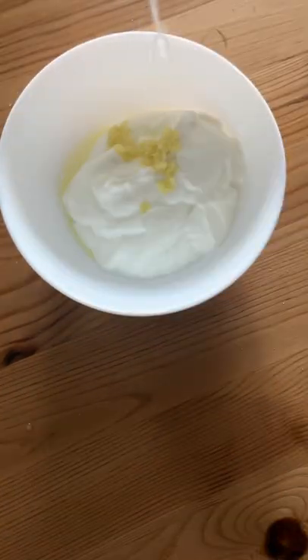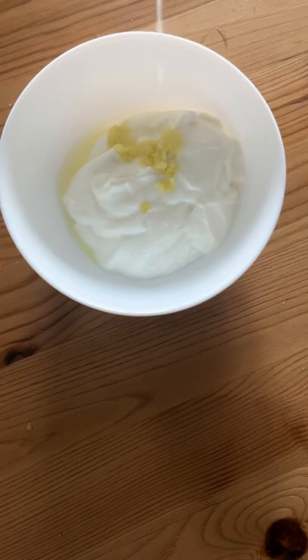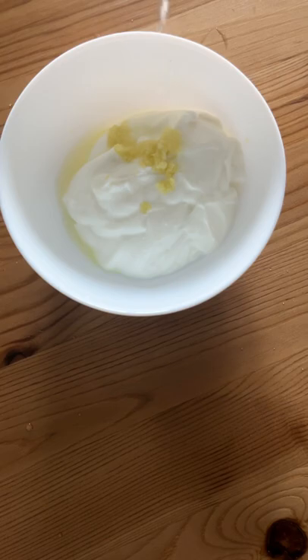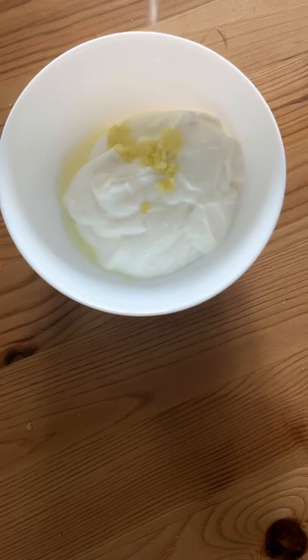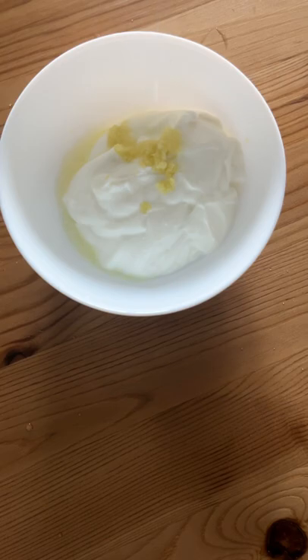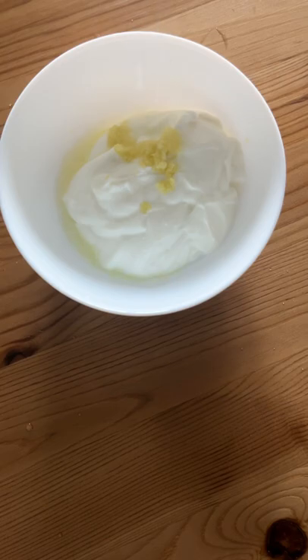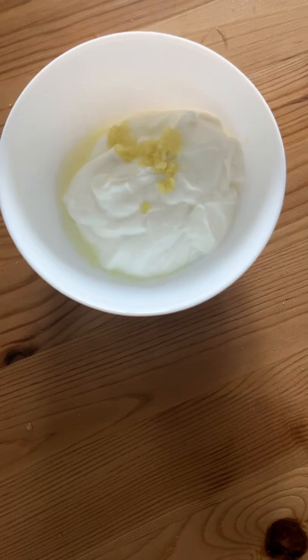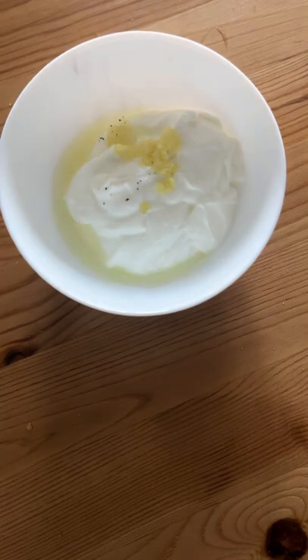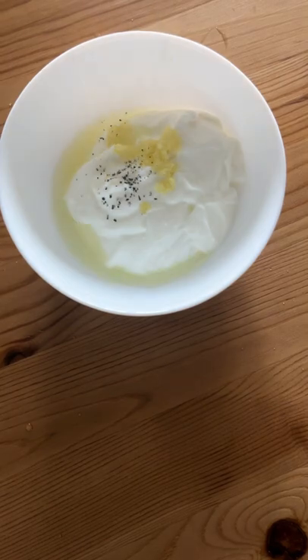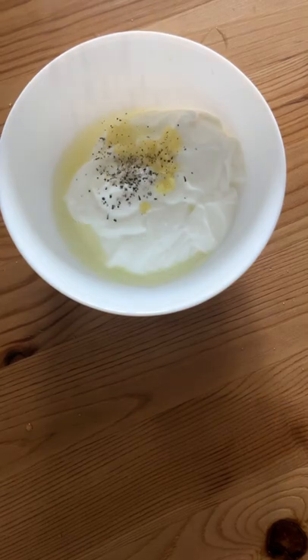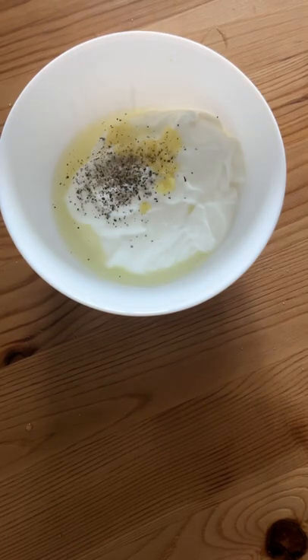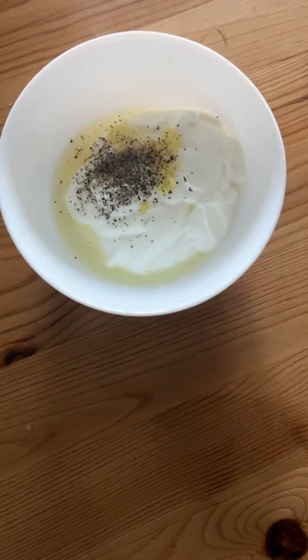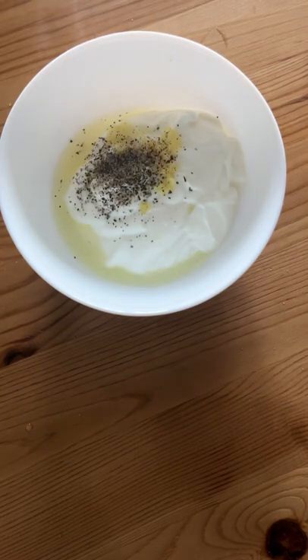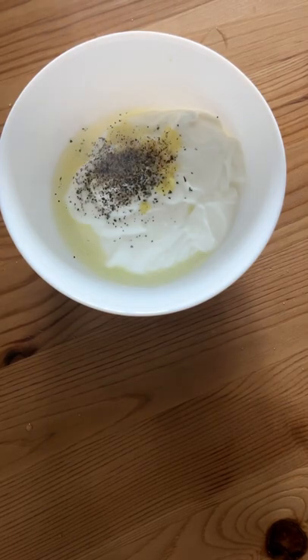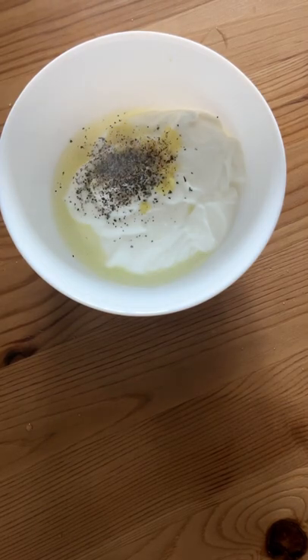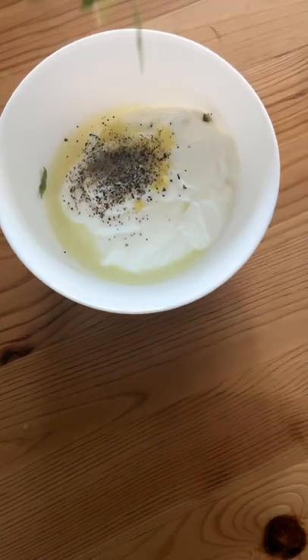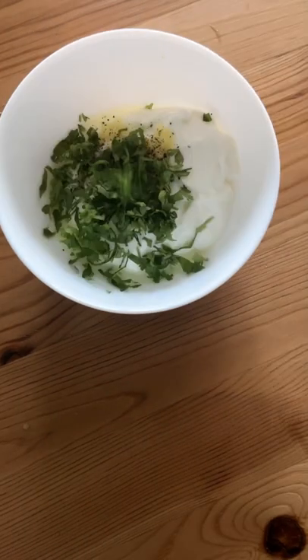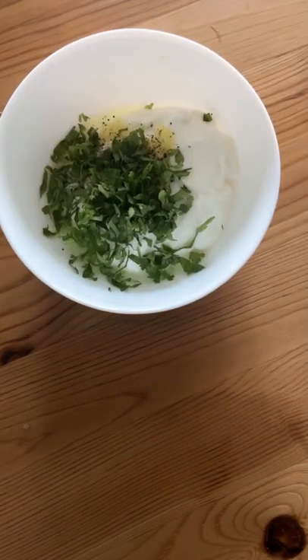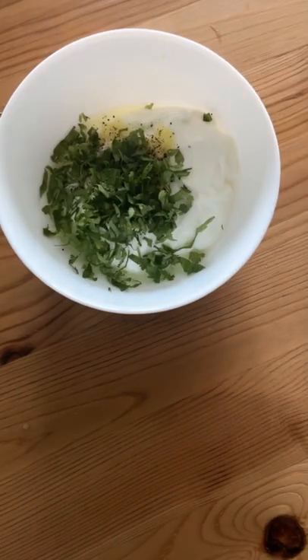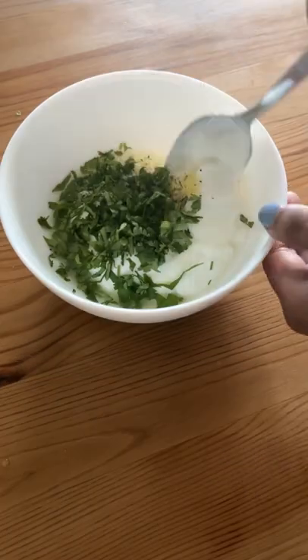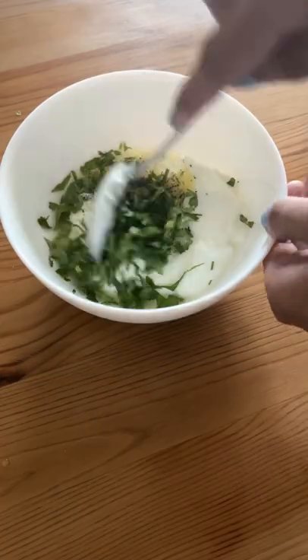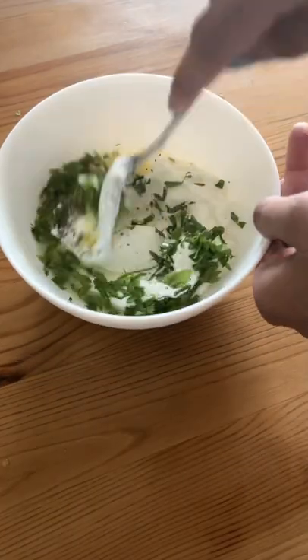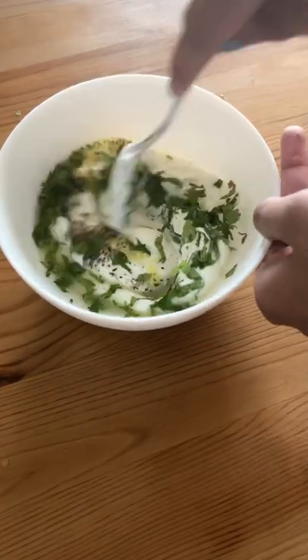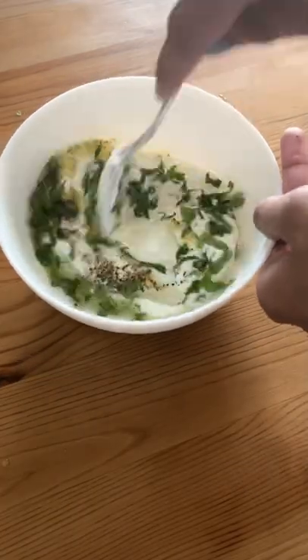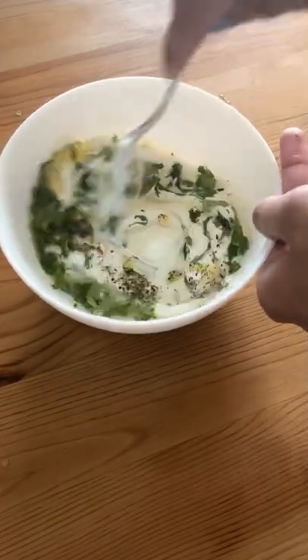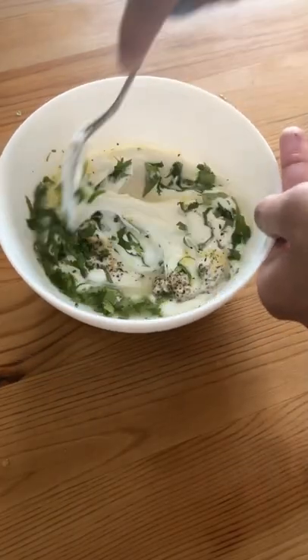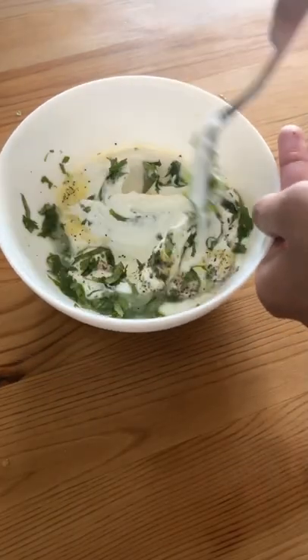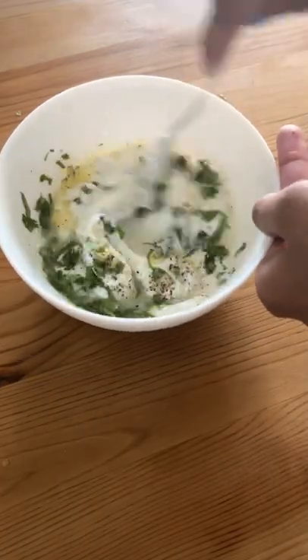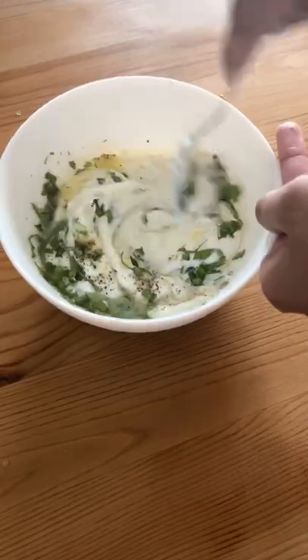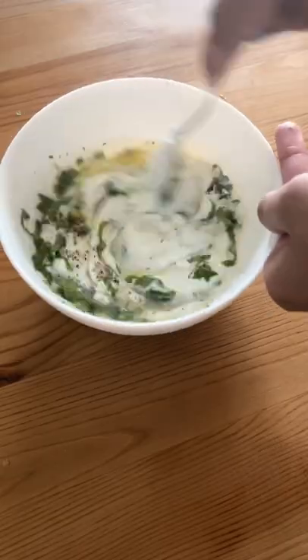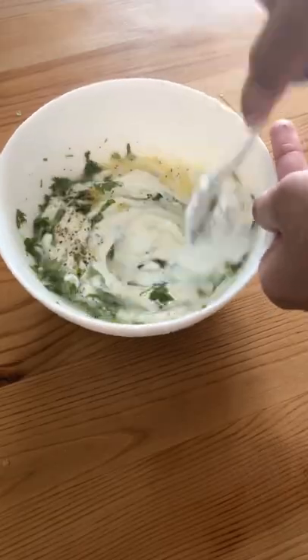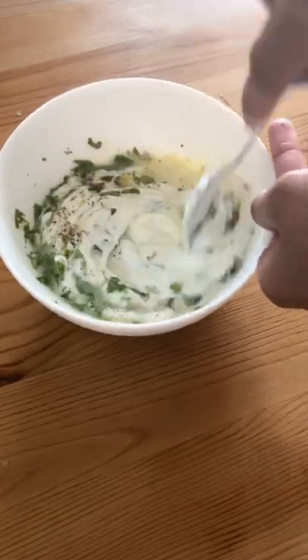Then I mixed together some plain Greek yogurt, ginger, cilantro, salt, and pepper for a little cooling element.